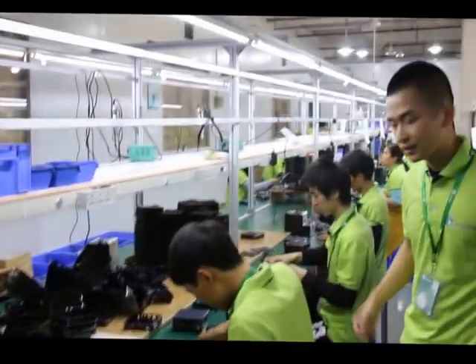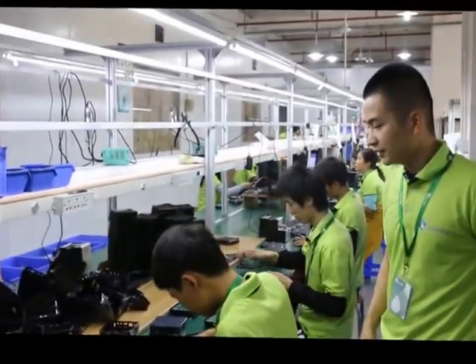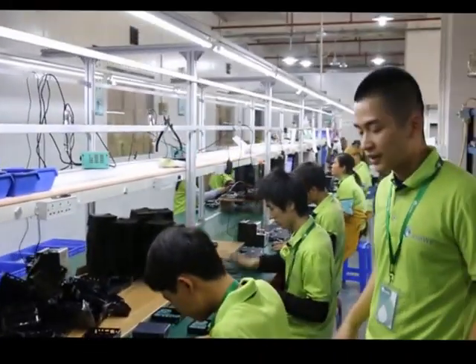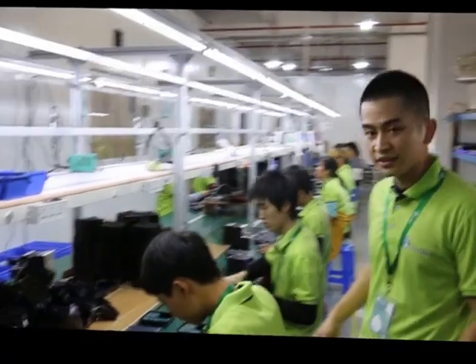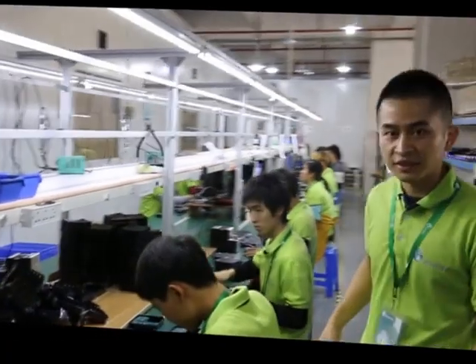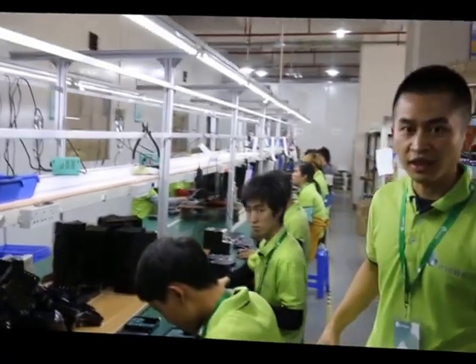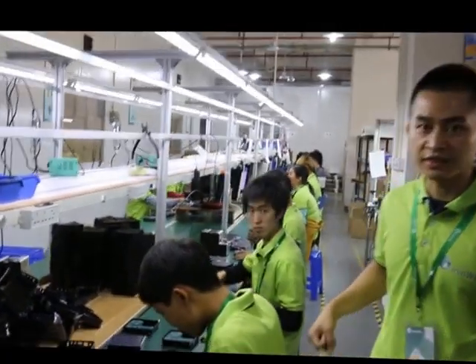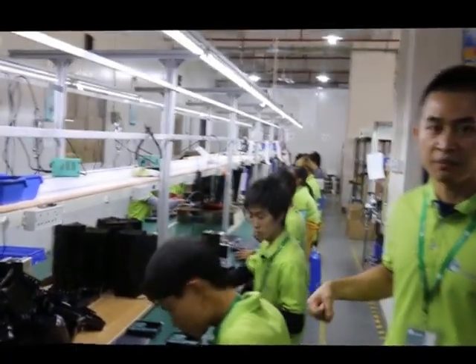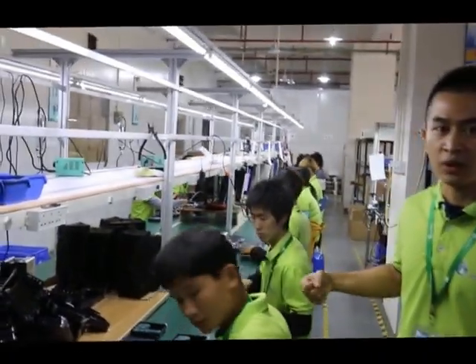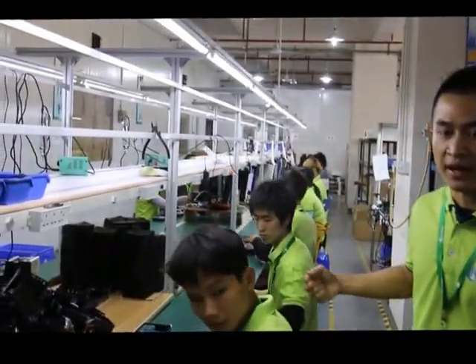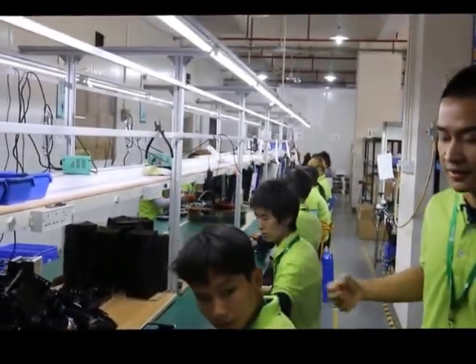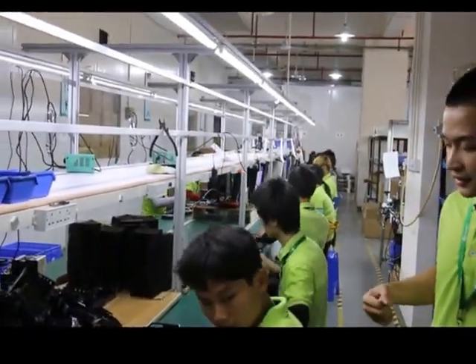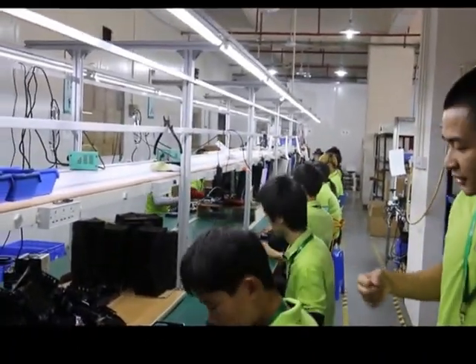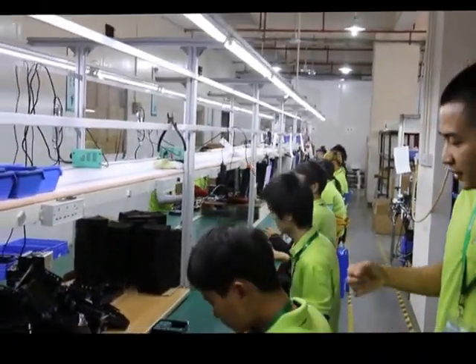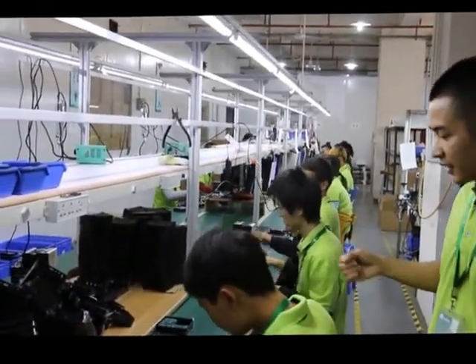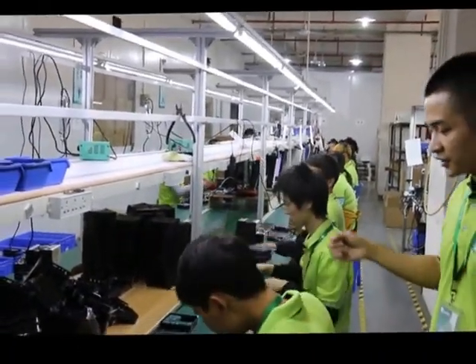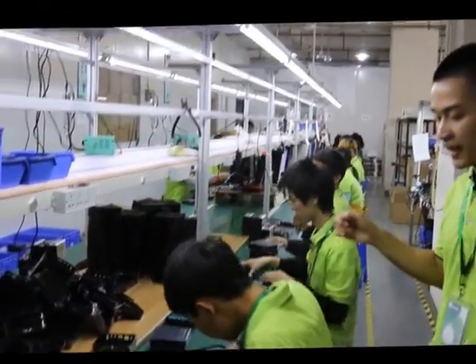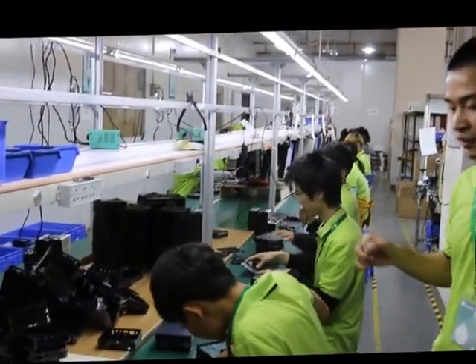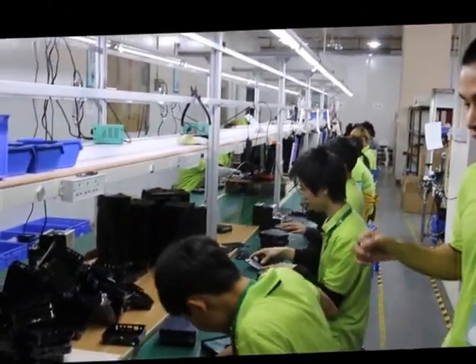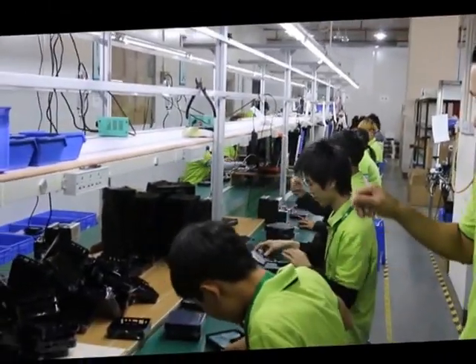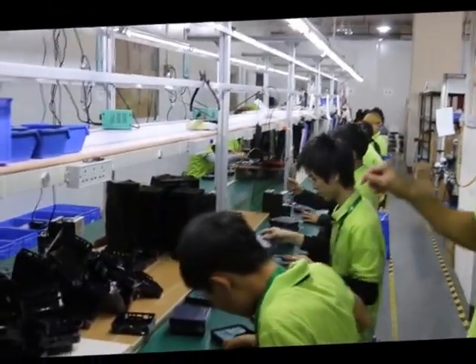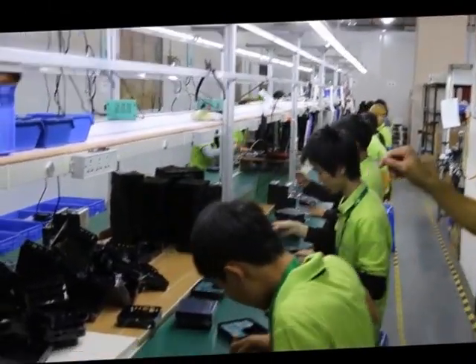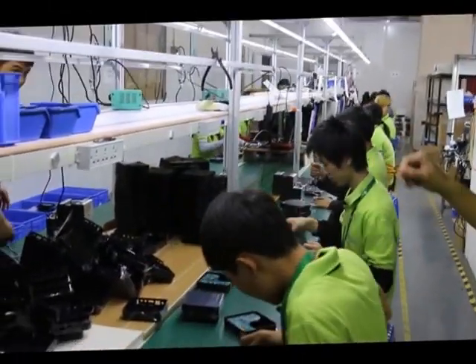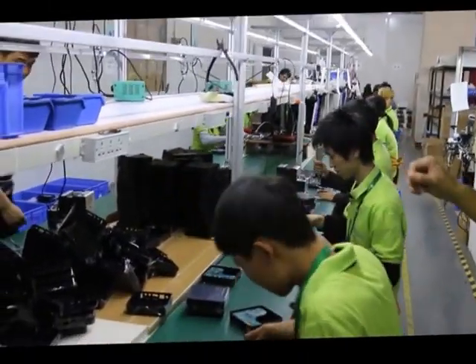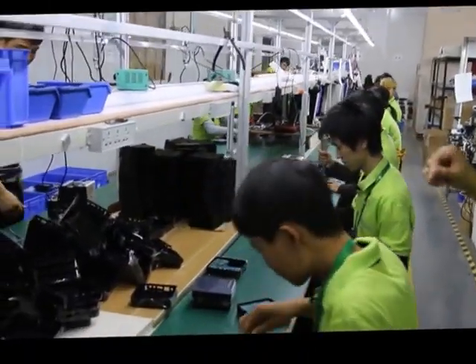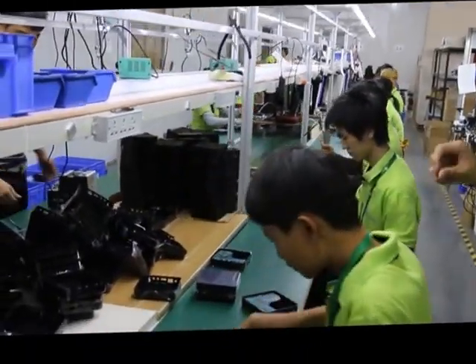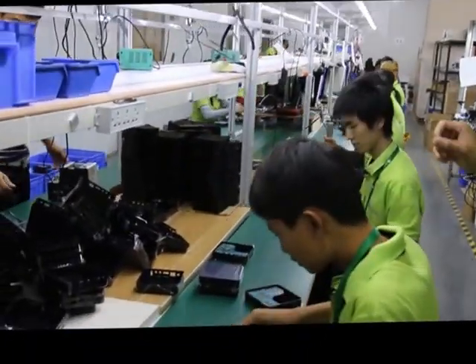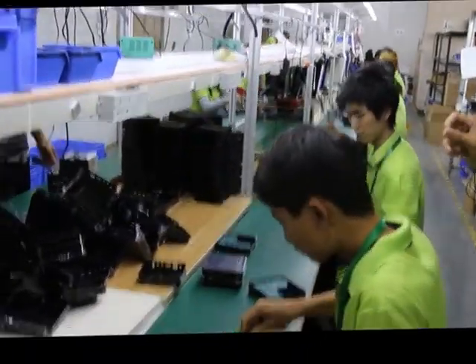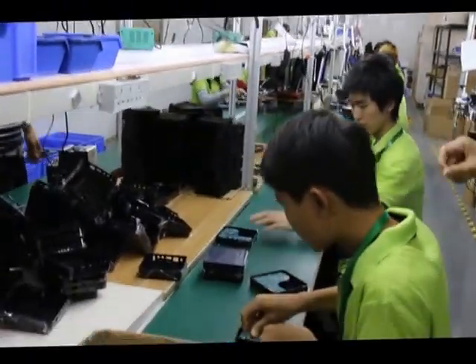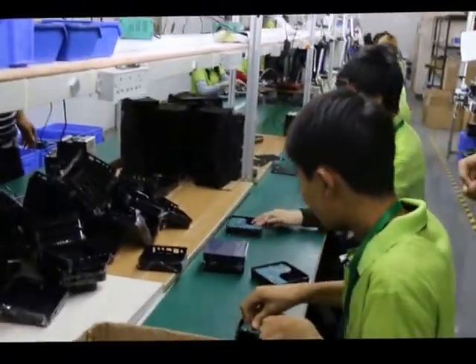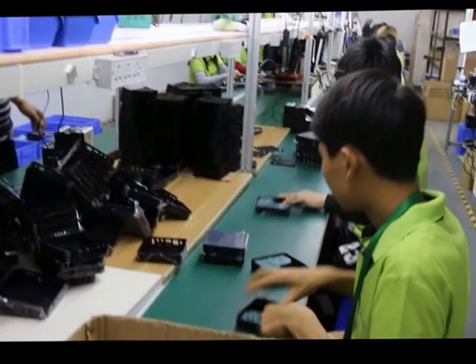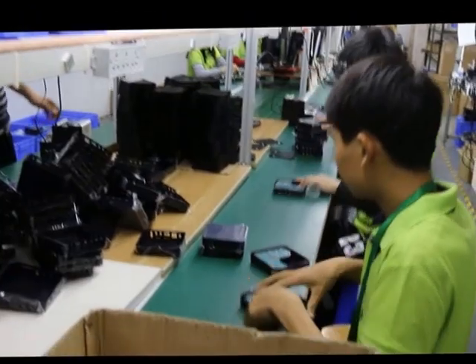This is the assembly line. You can see every motherboard is being put into the housing.